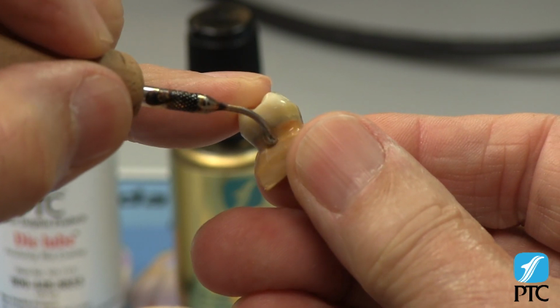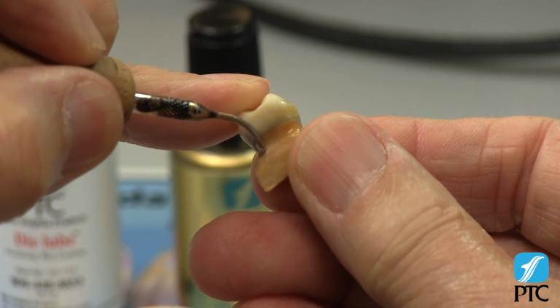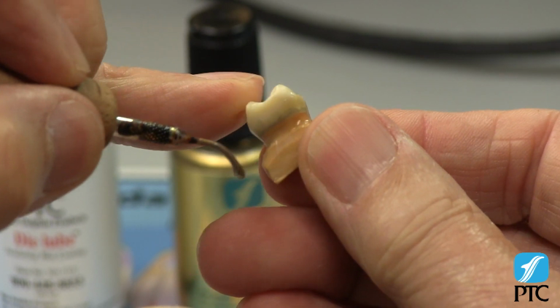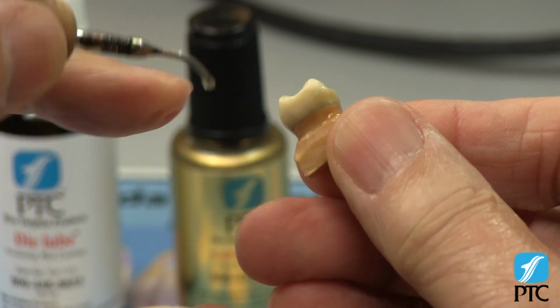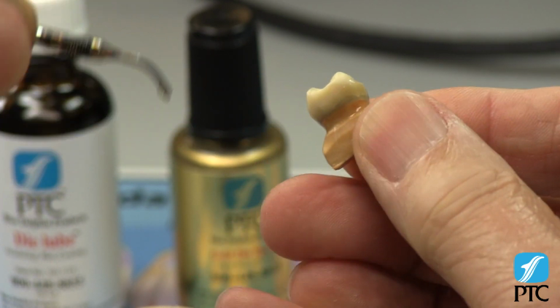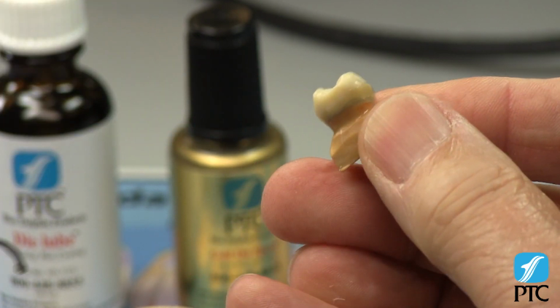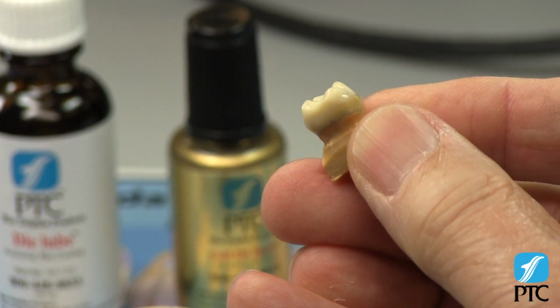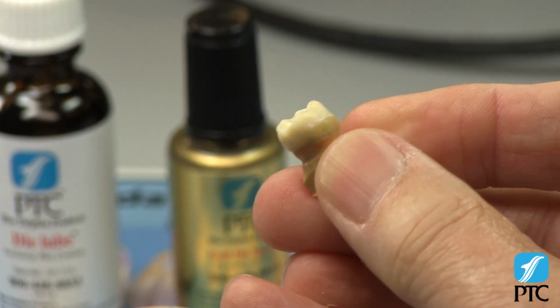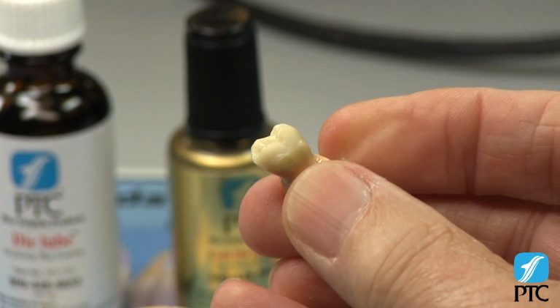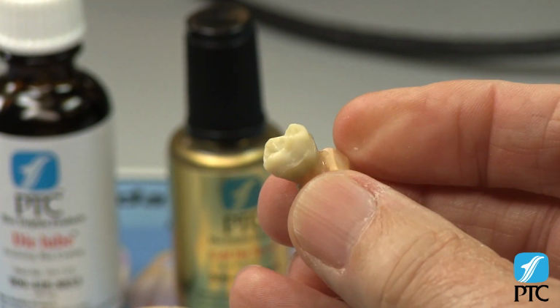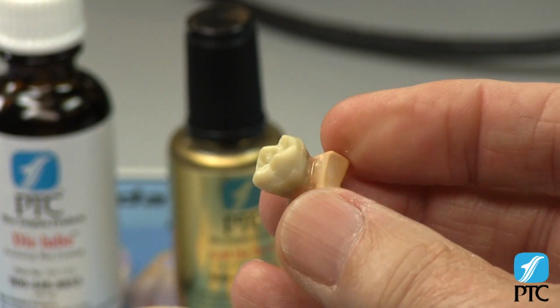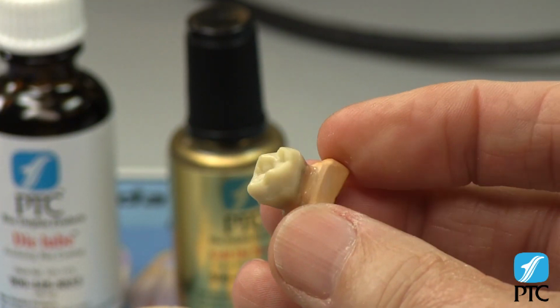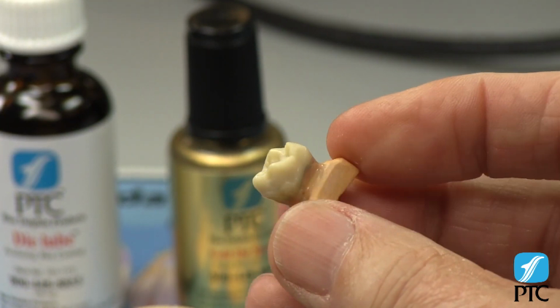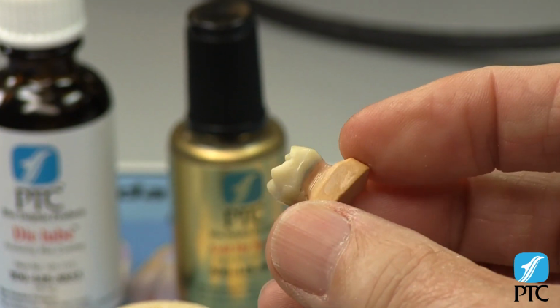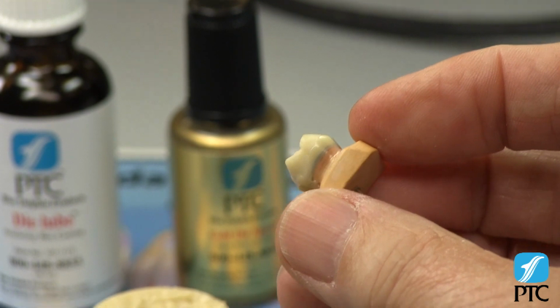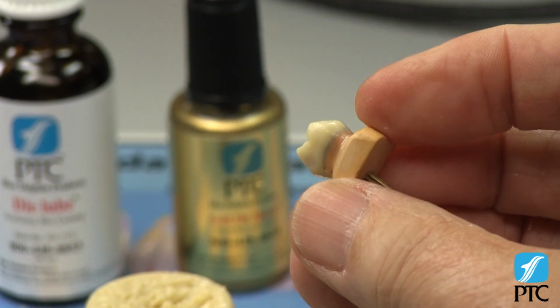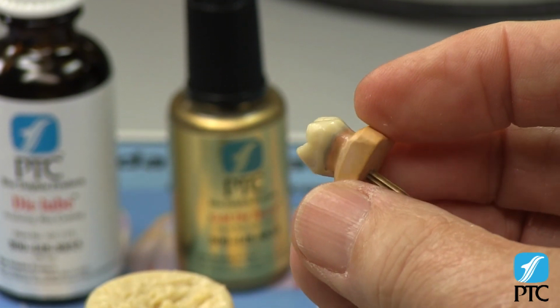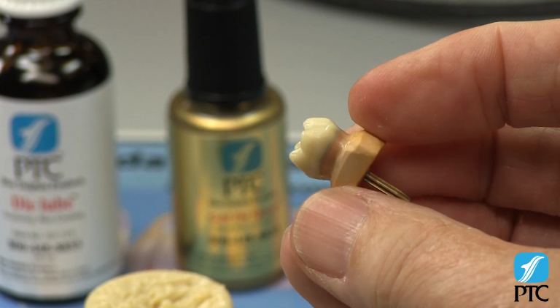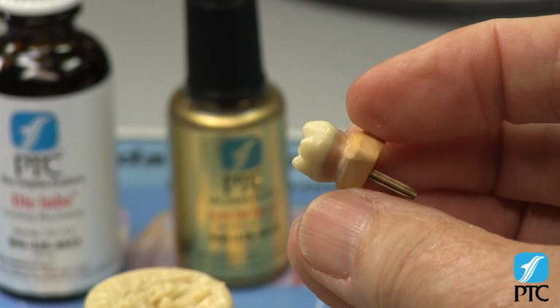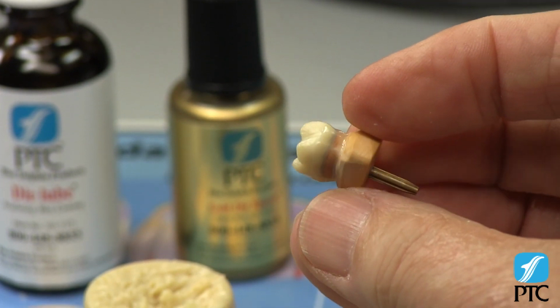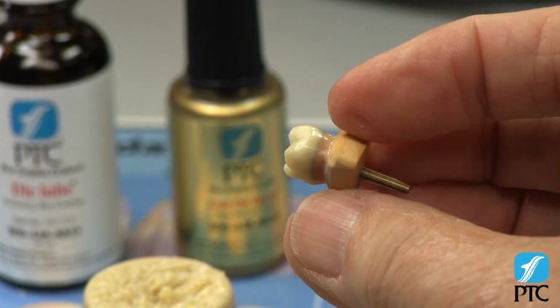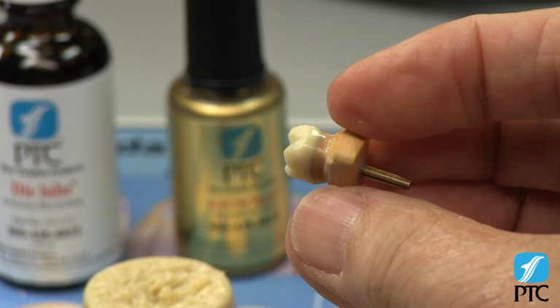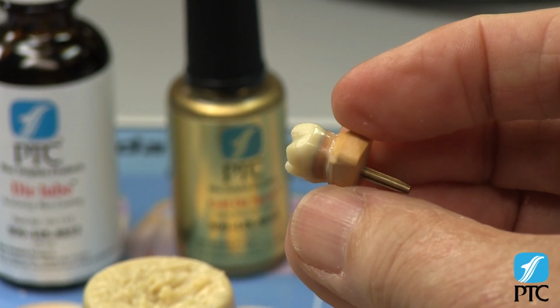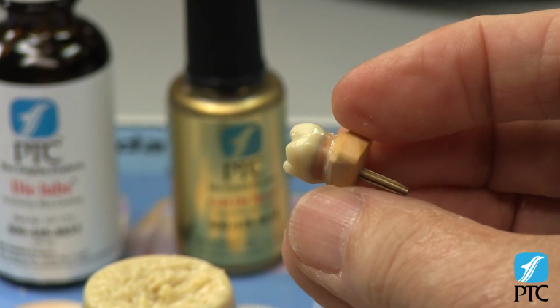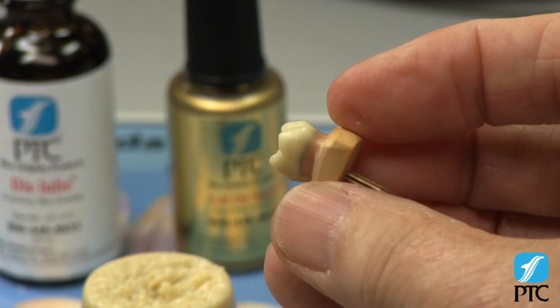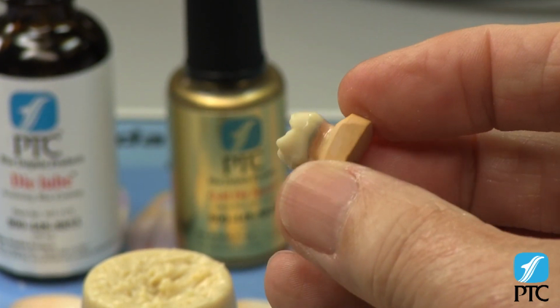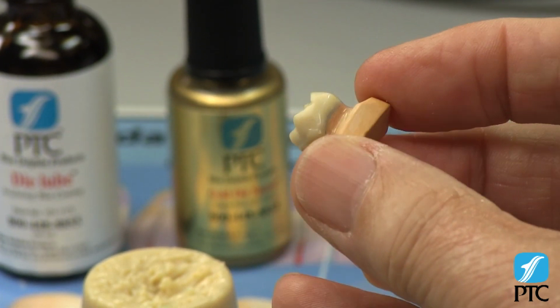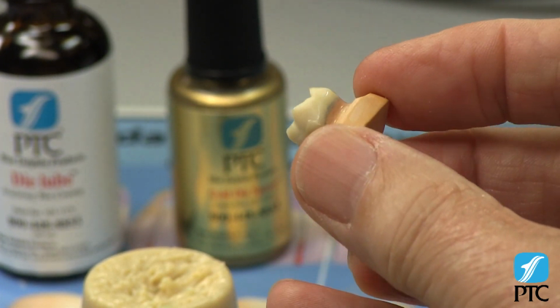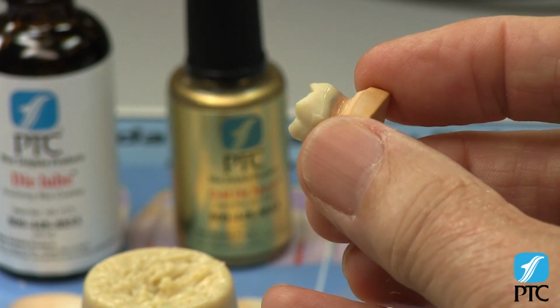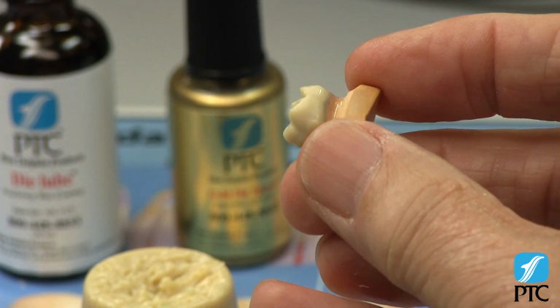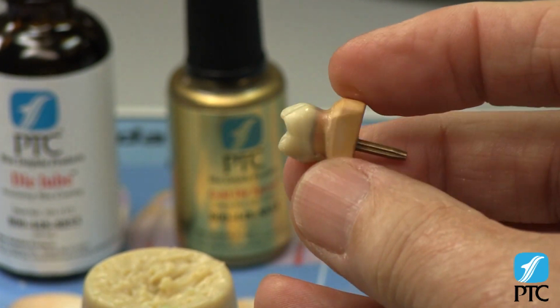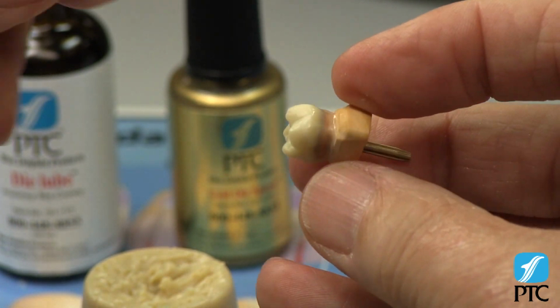If the excess wax fills the undercut, stop and remove the wax, then repeat the sealing procedure.